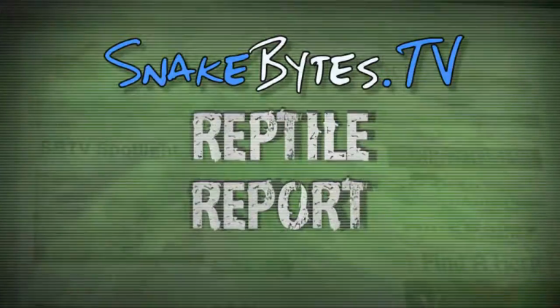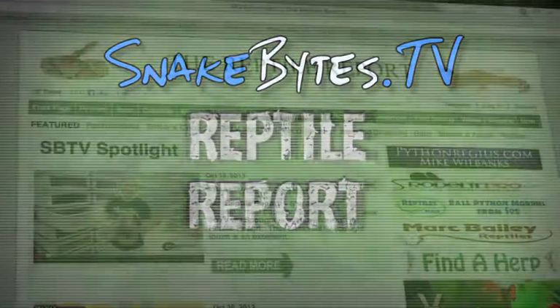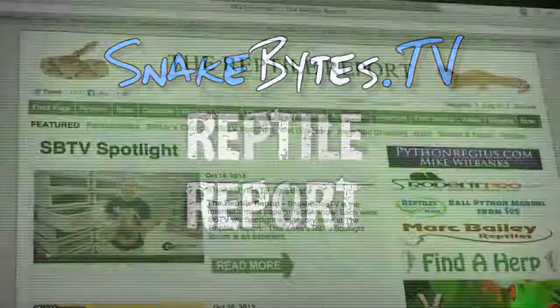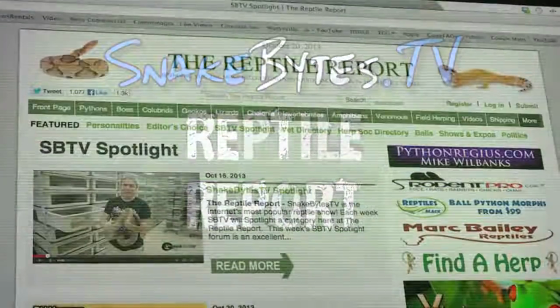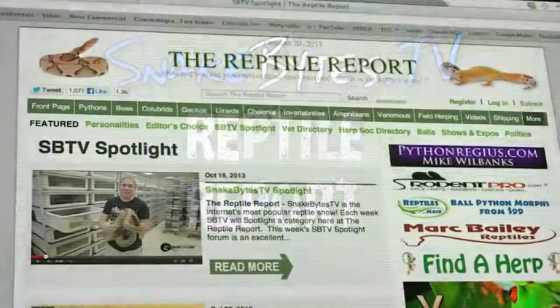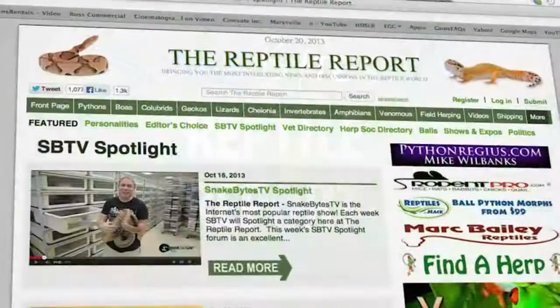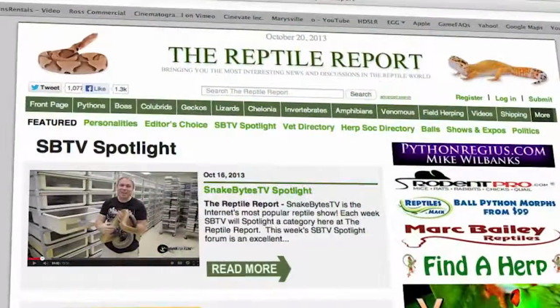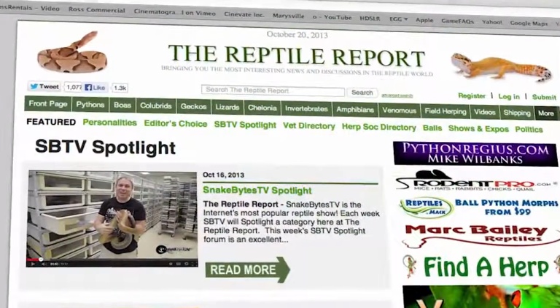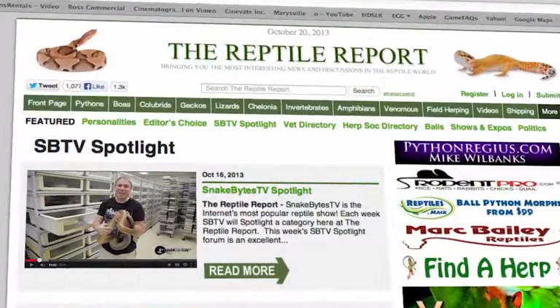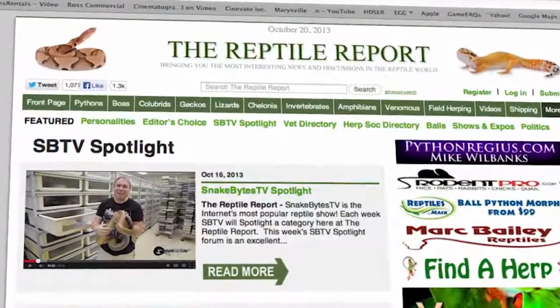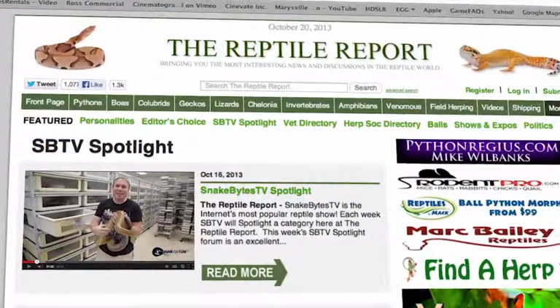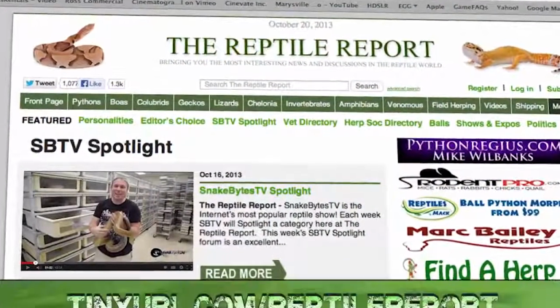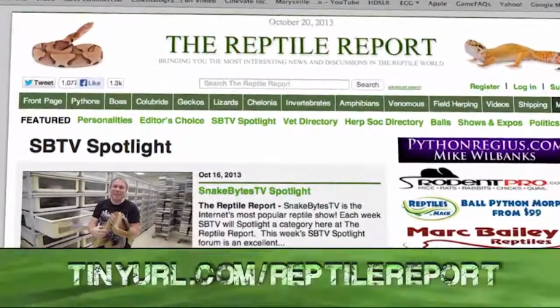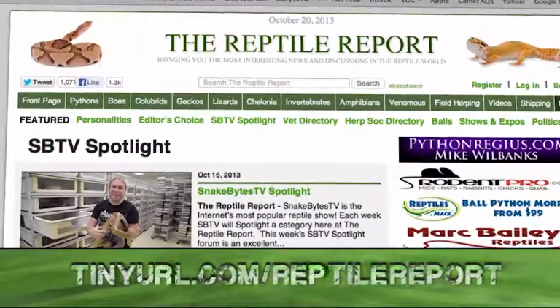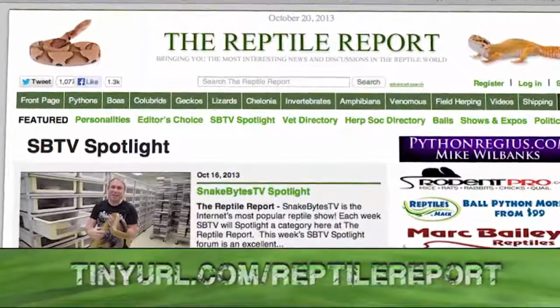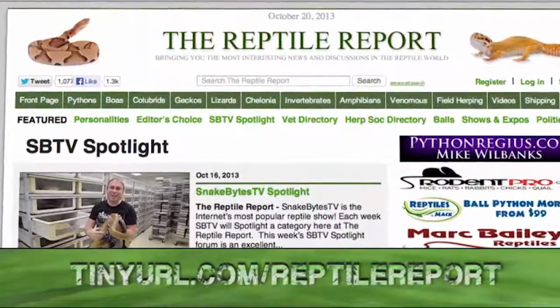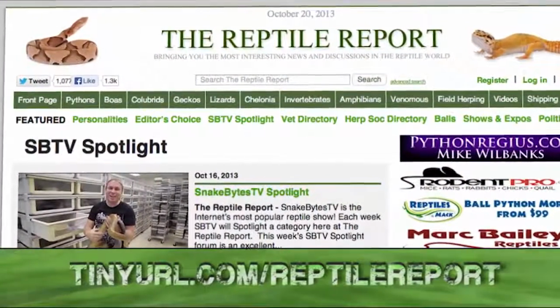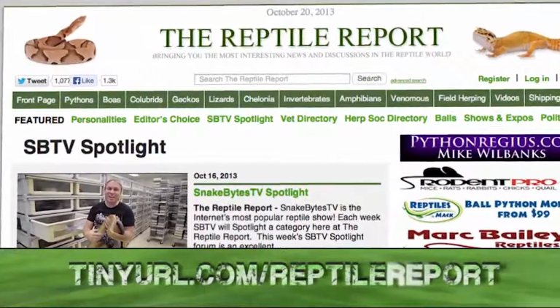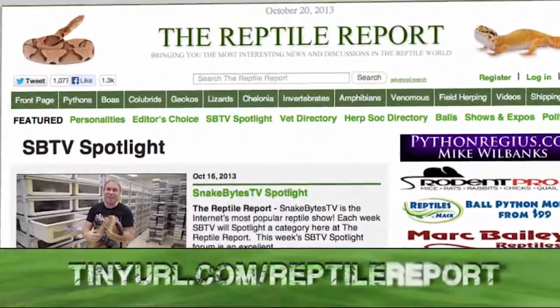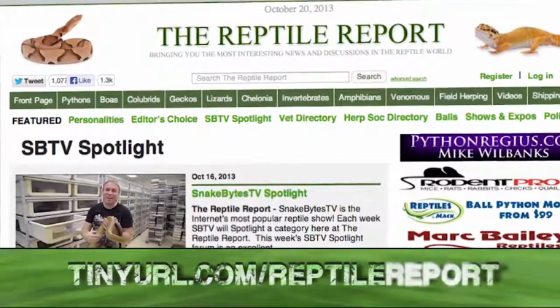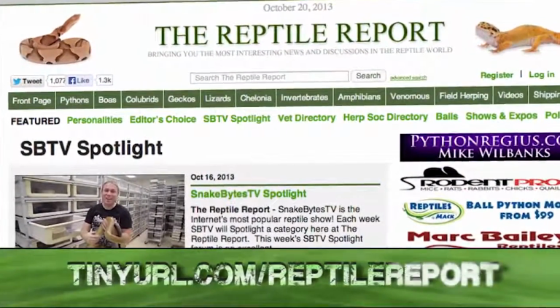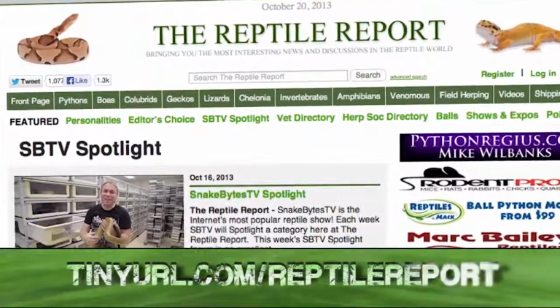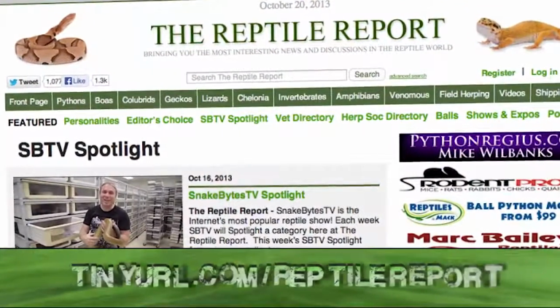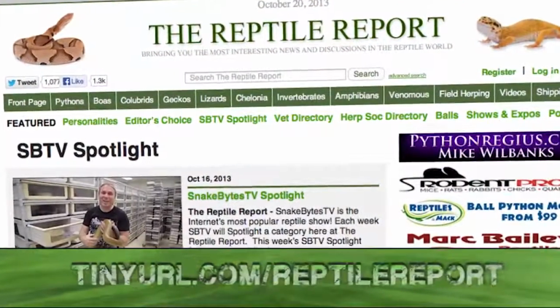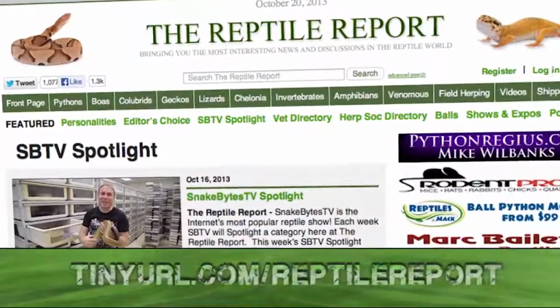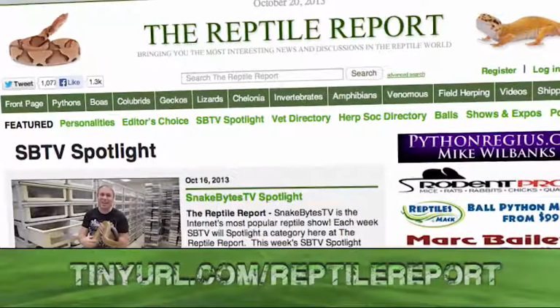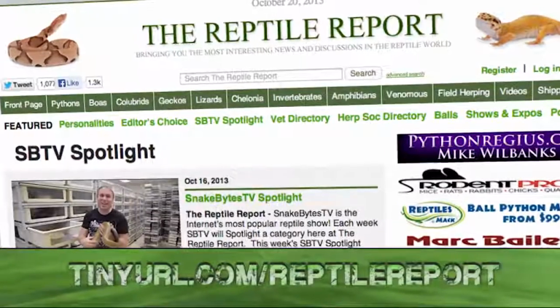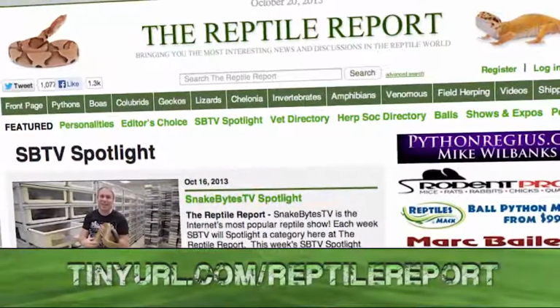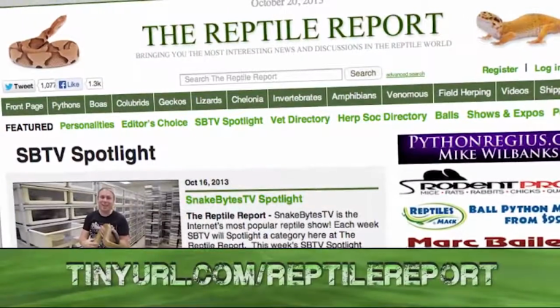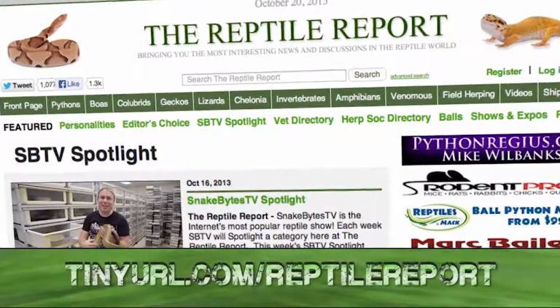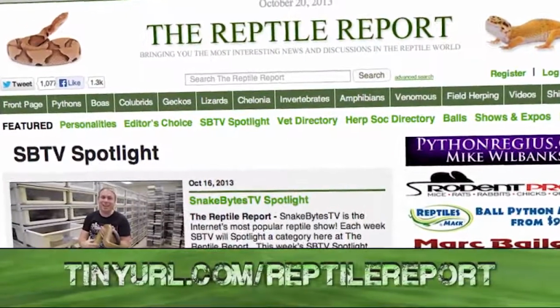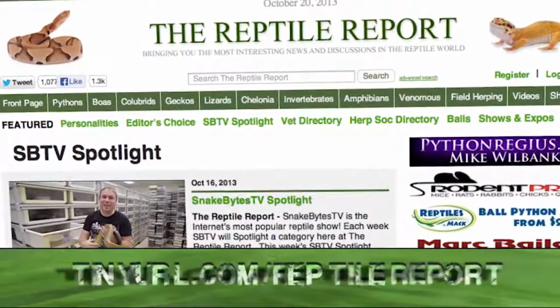In this week's Reptile Report Spotlight, we'll be highlighting Dendro Boards. Go ahead and check out the URL down below or click on the link in the description.